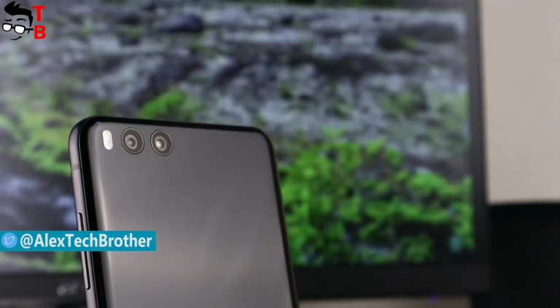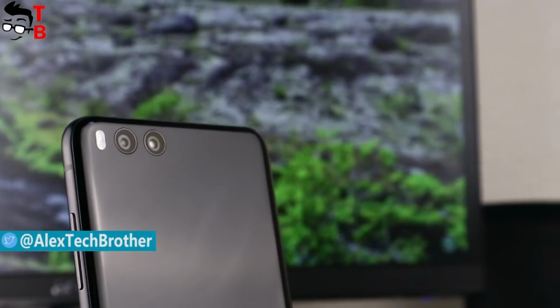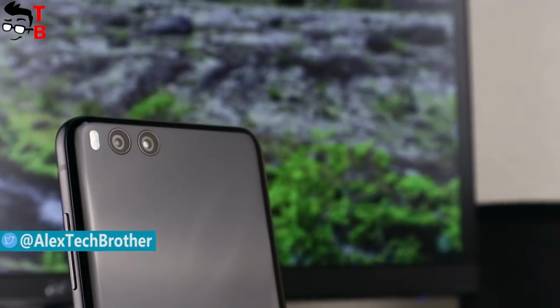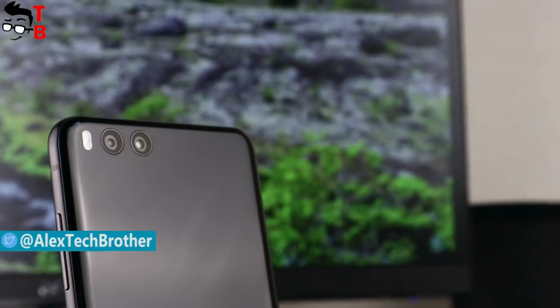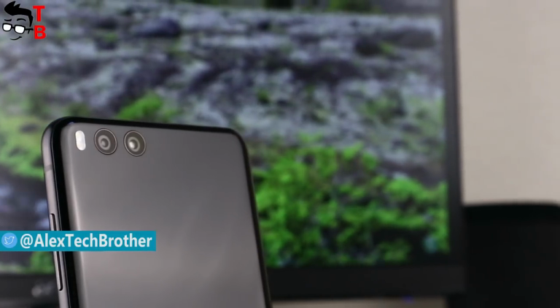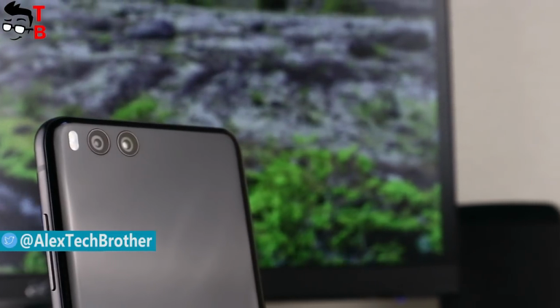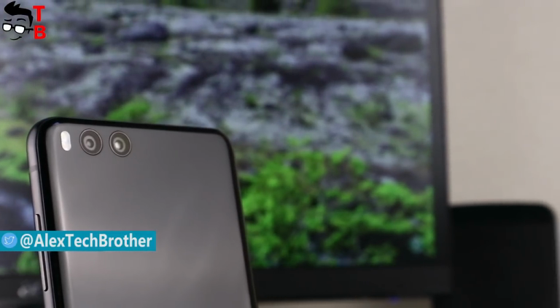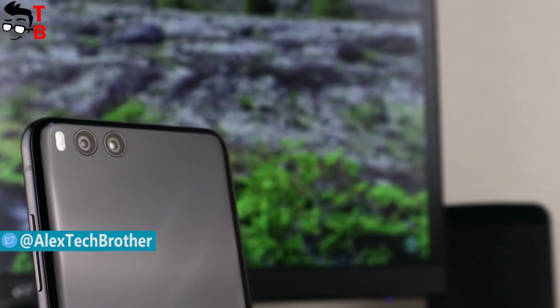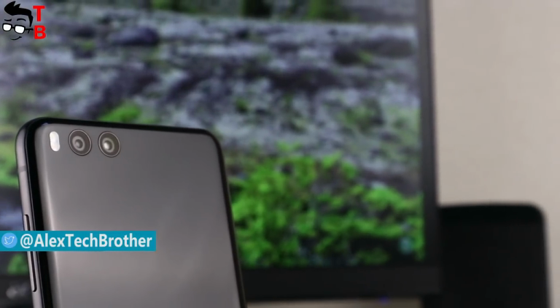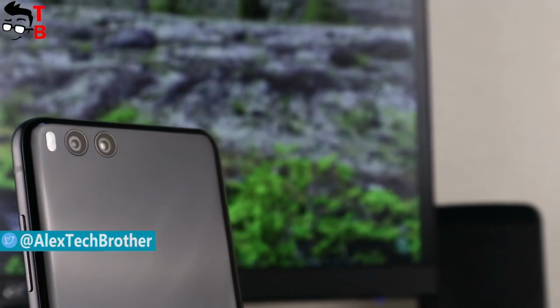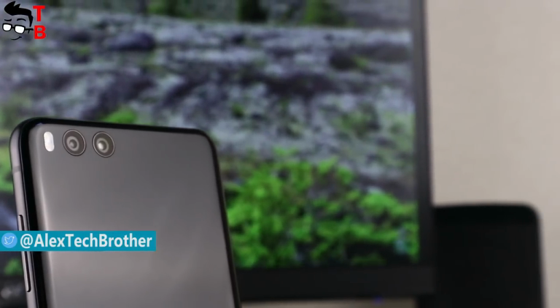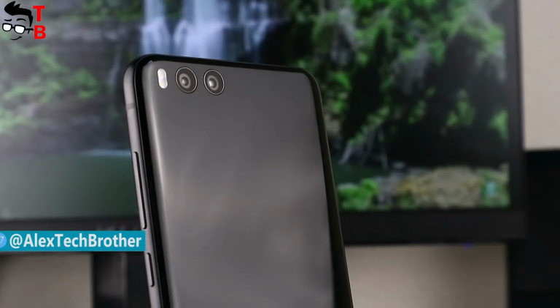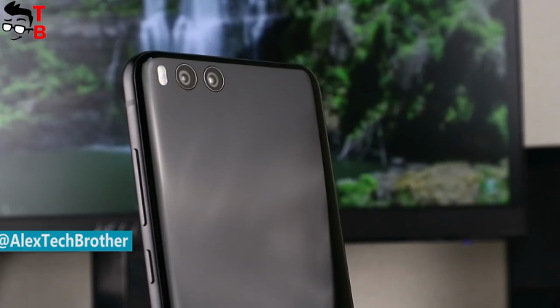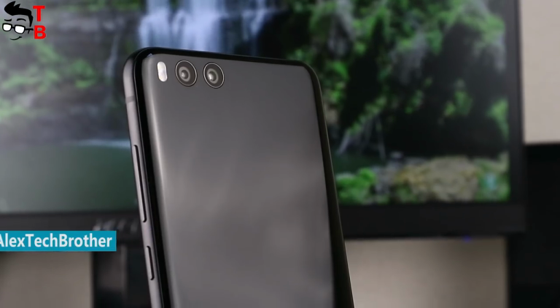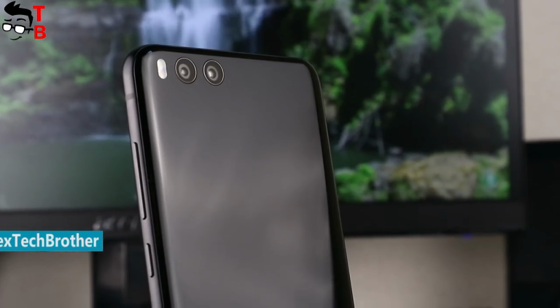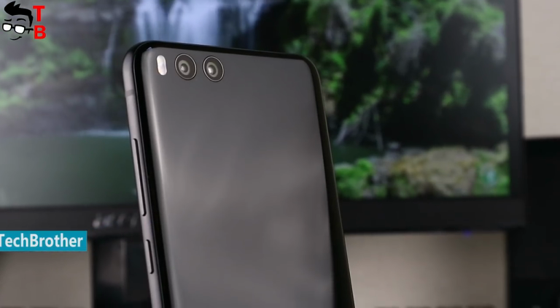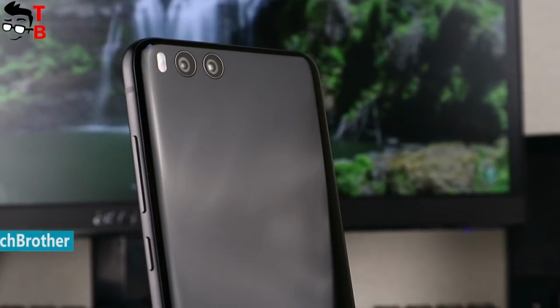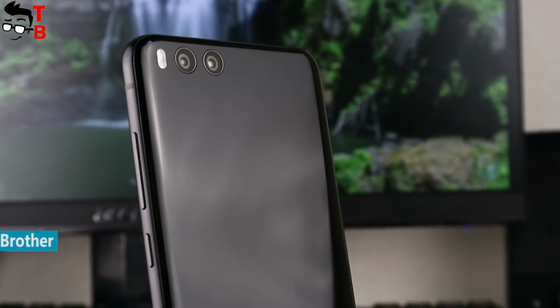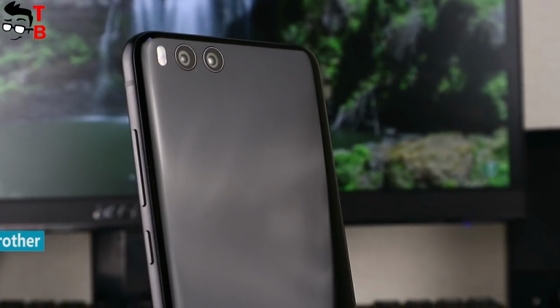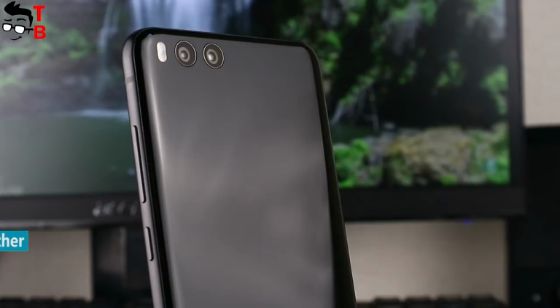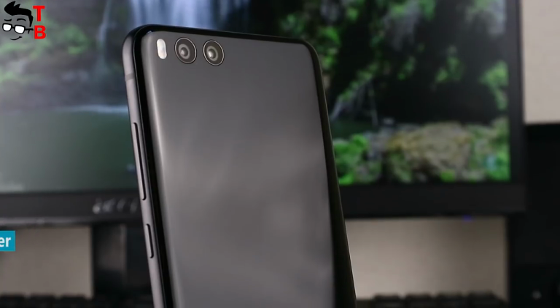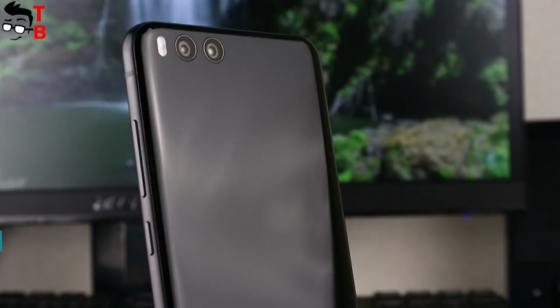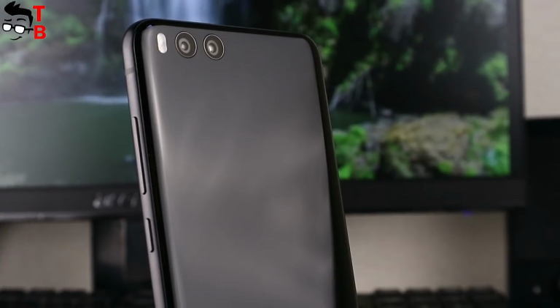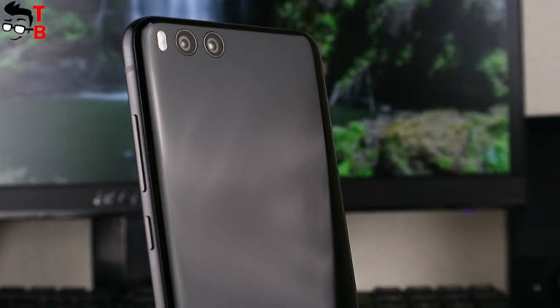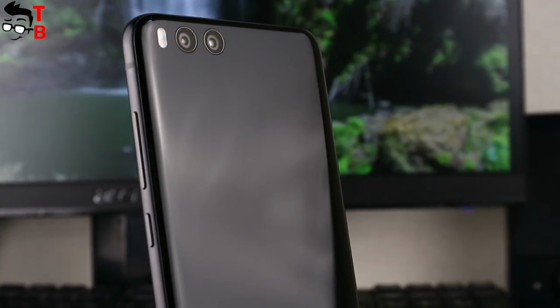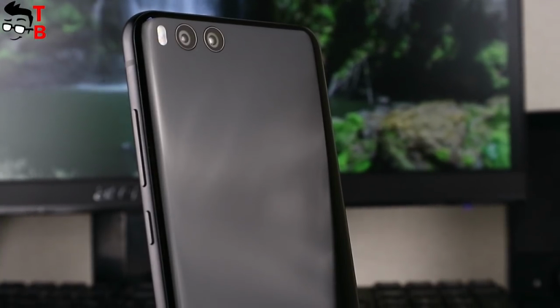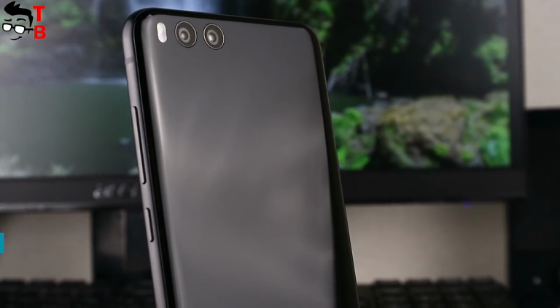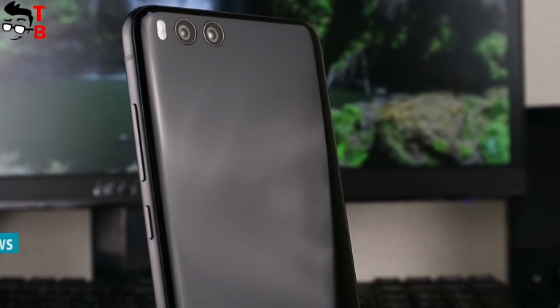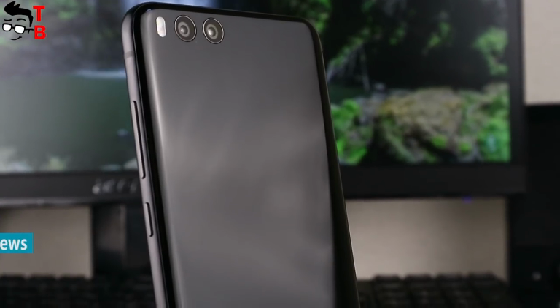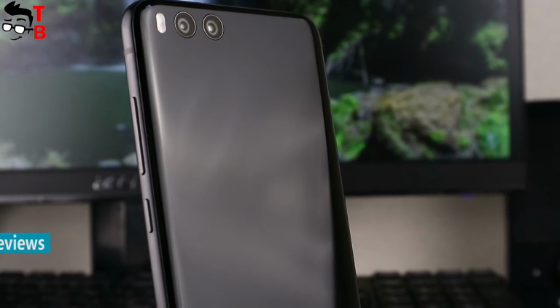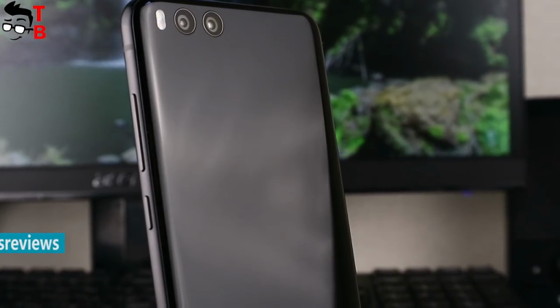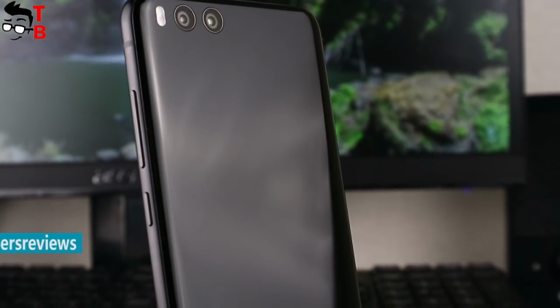First of all, the photos are great — yes, they are really good, maybe even better than Mi 6 and Mi Mix 2.